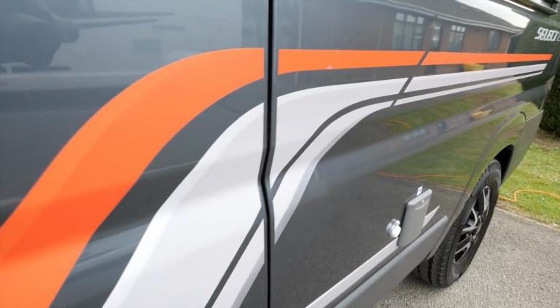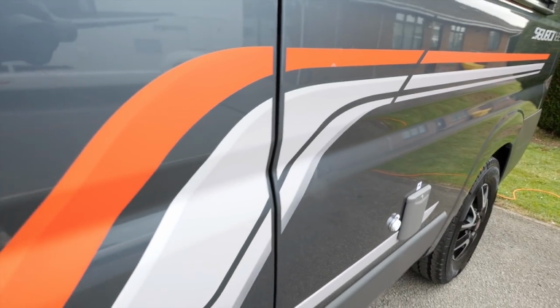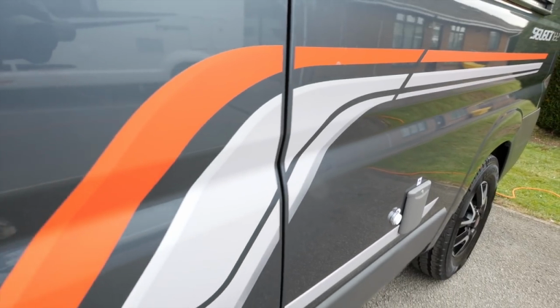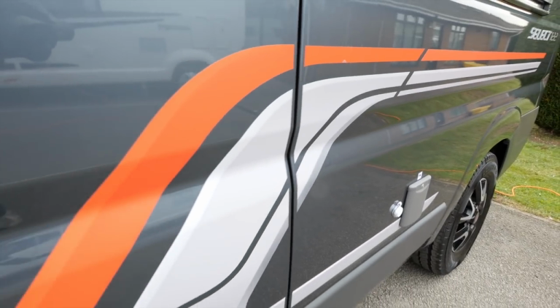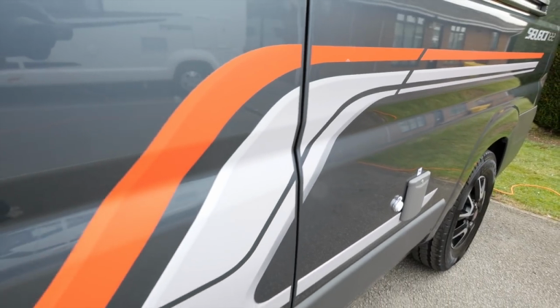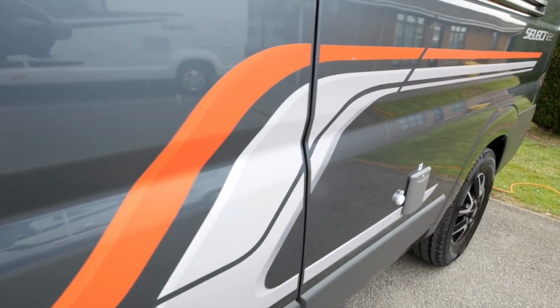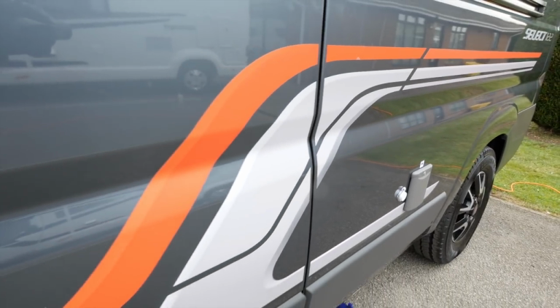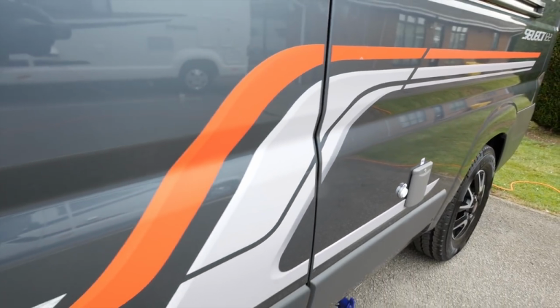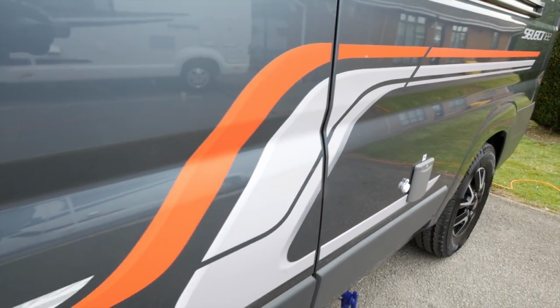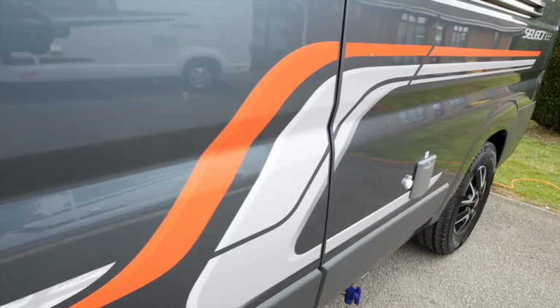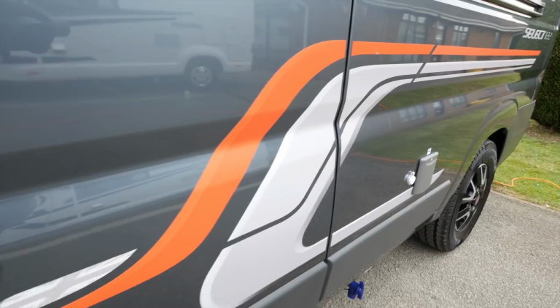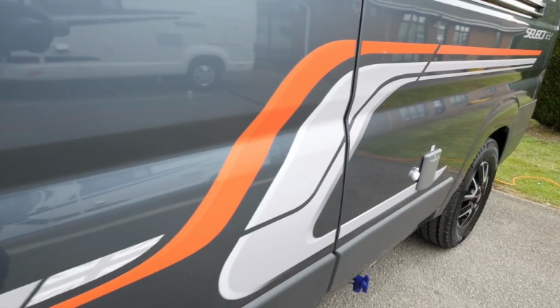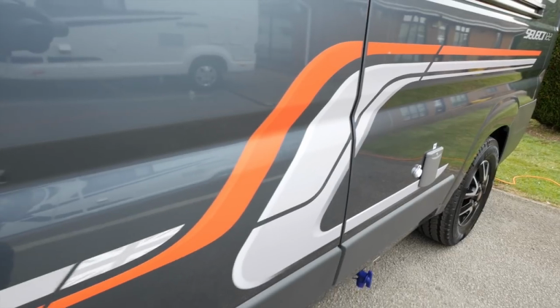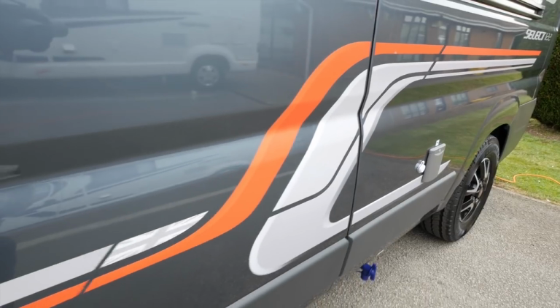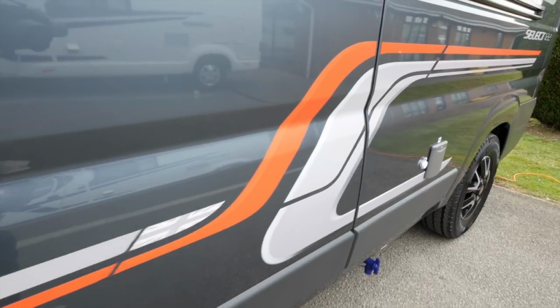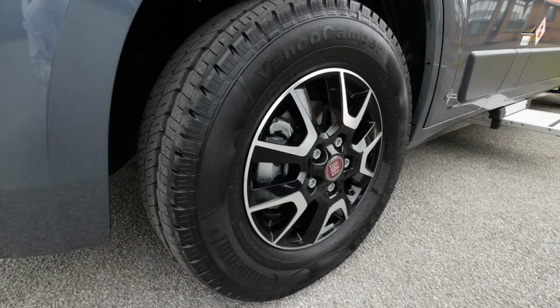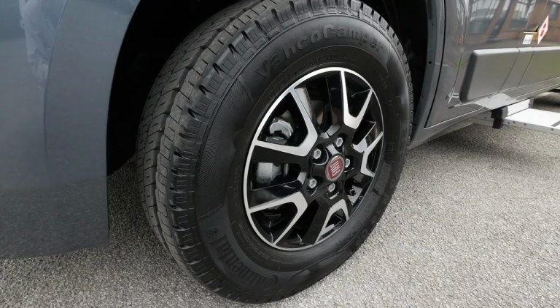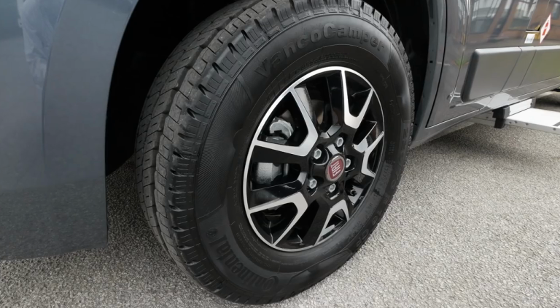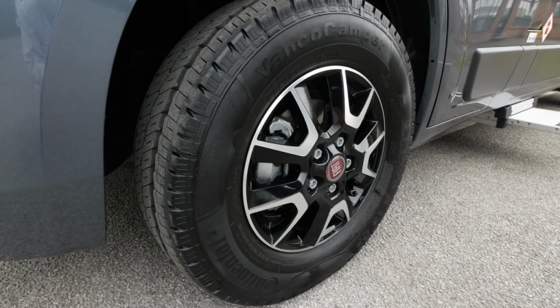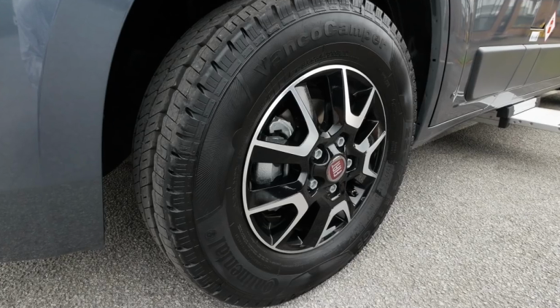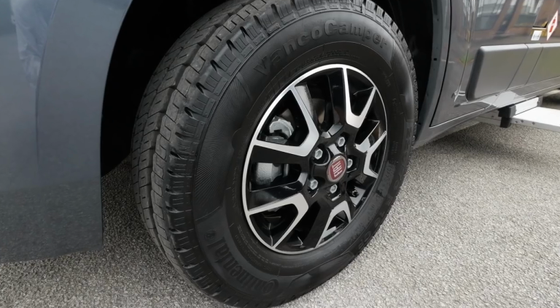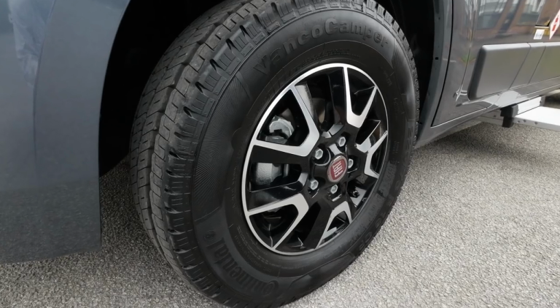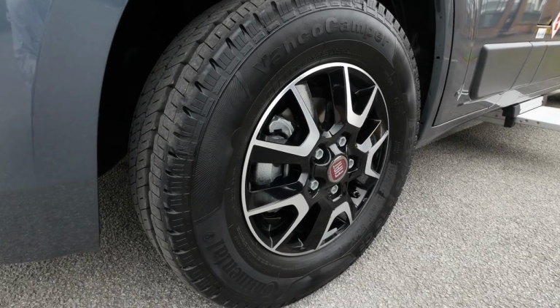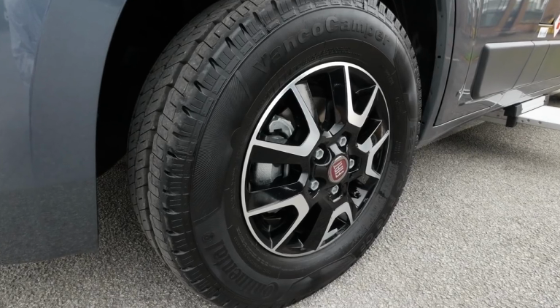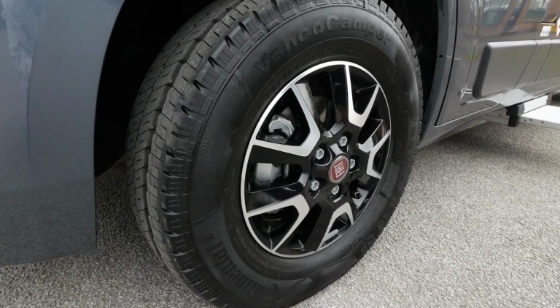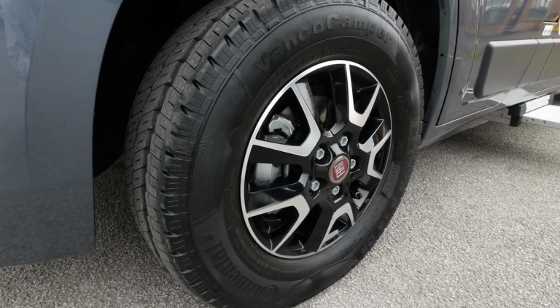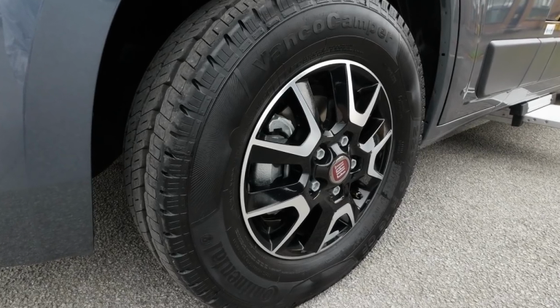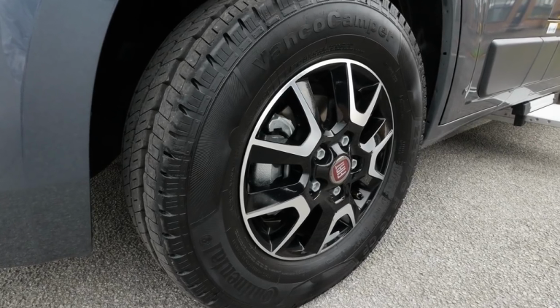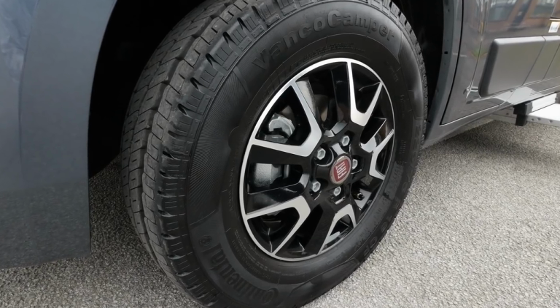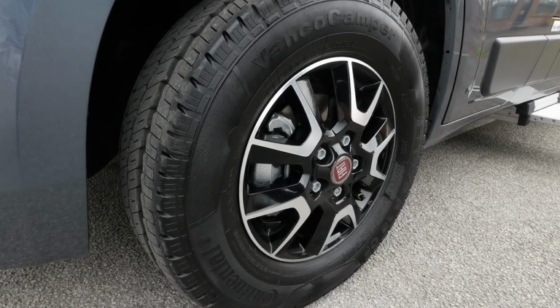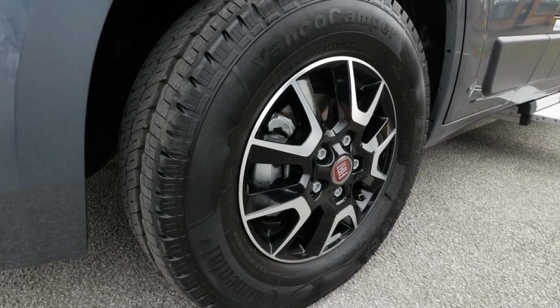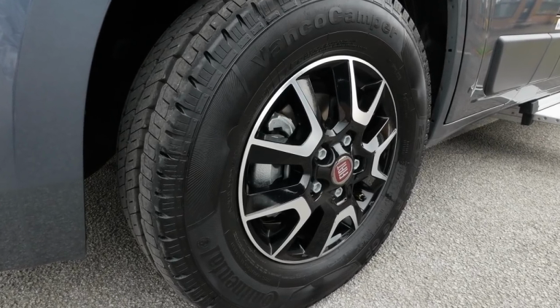They look great, as indeed do these new alloy wheels, which are part of the optional packs.